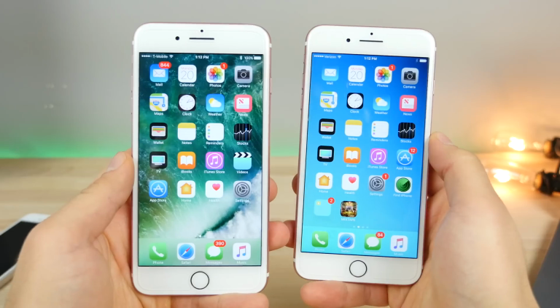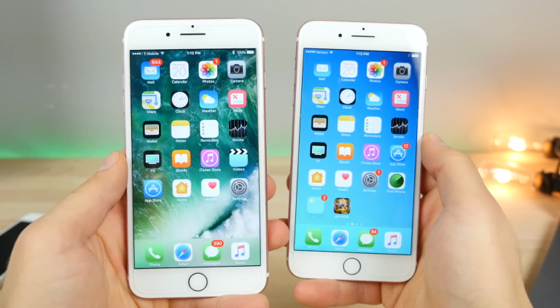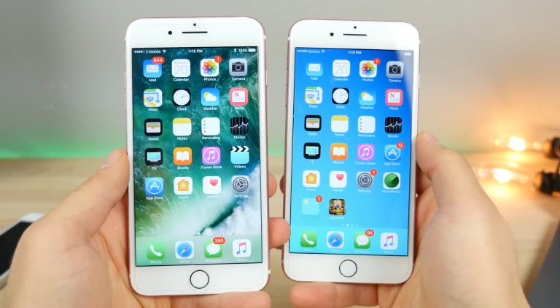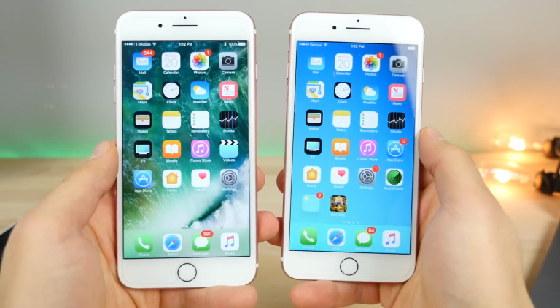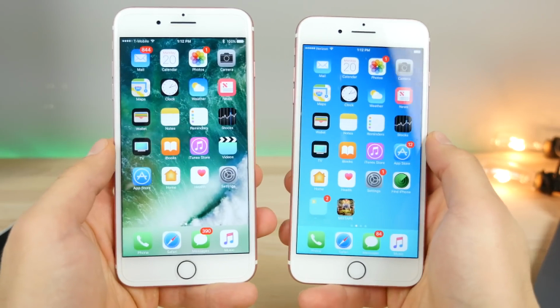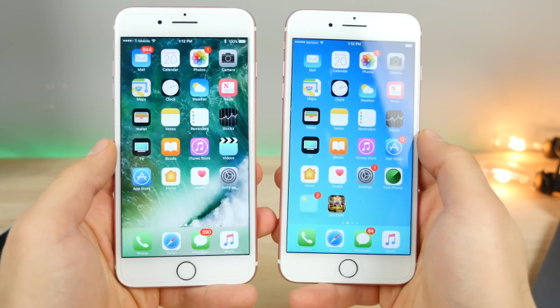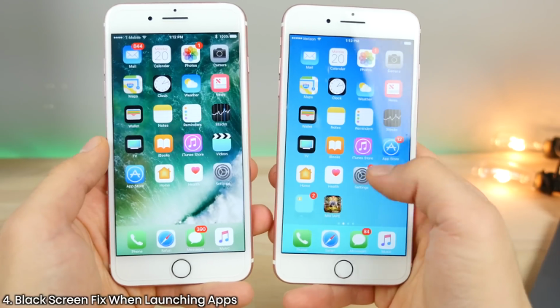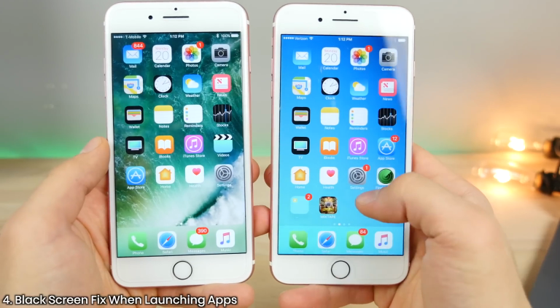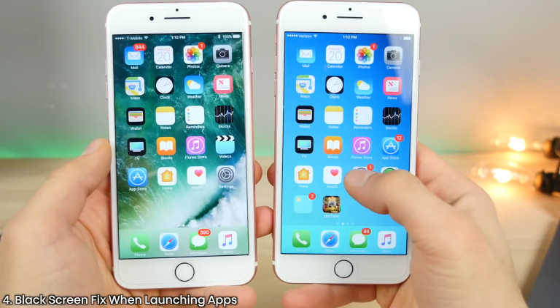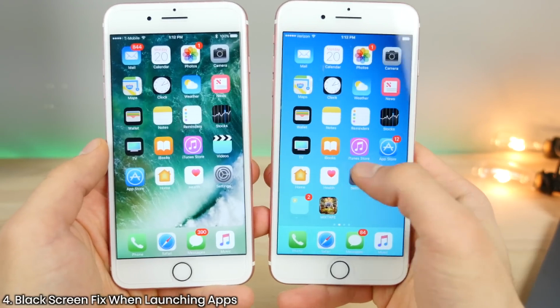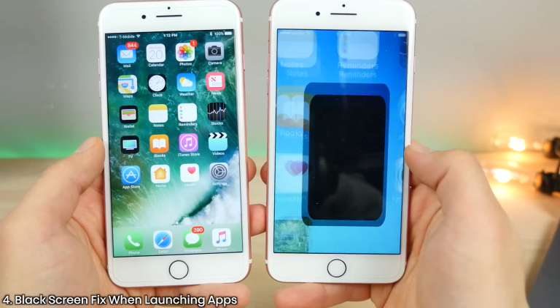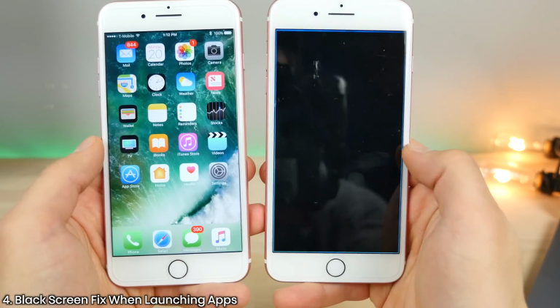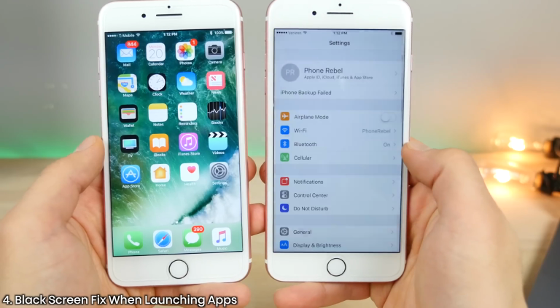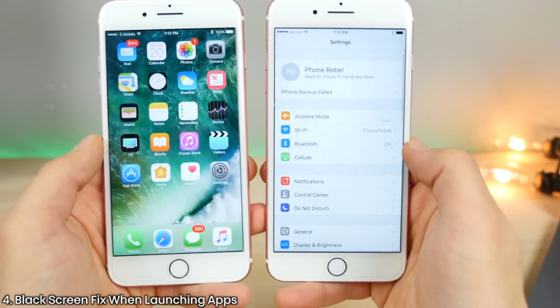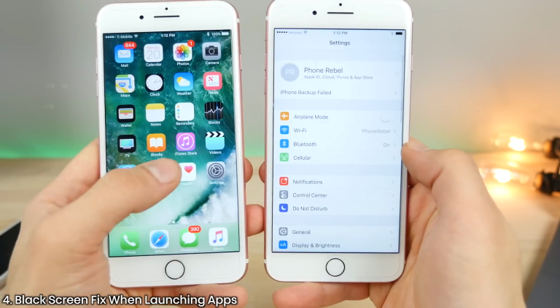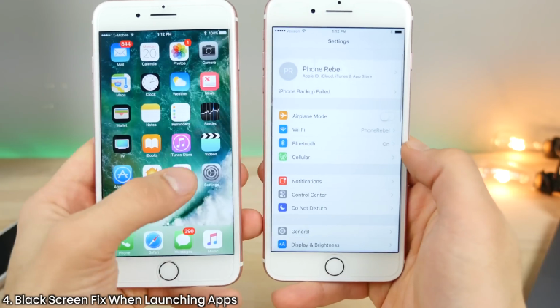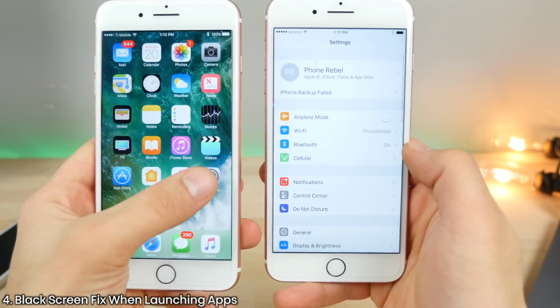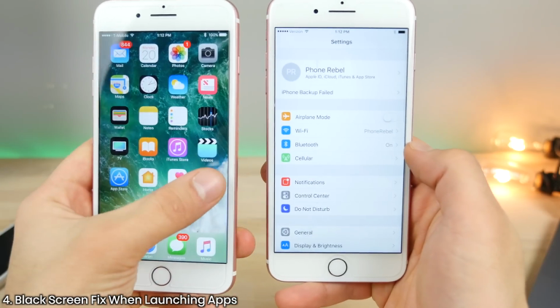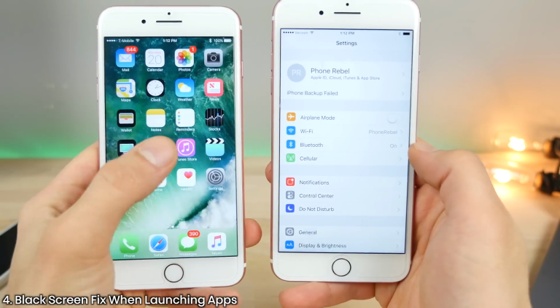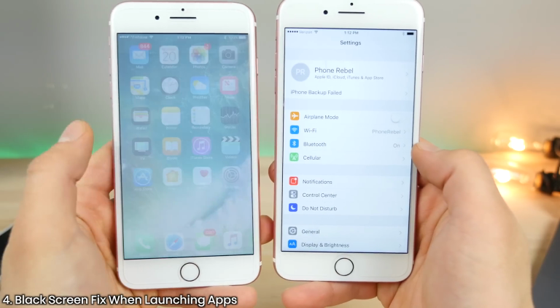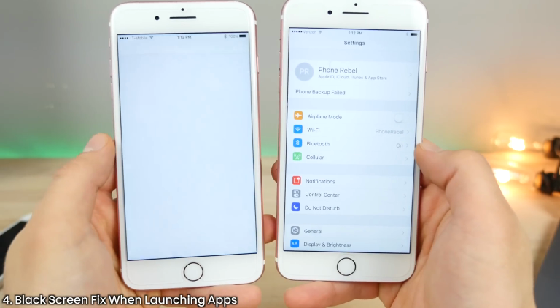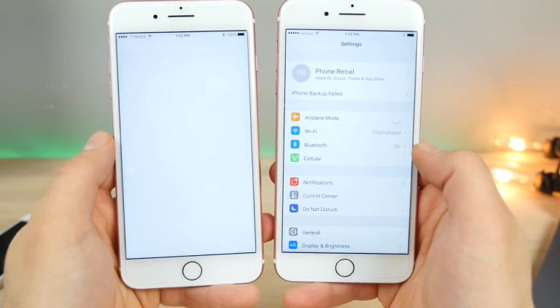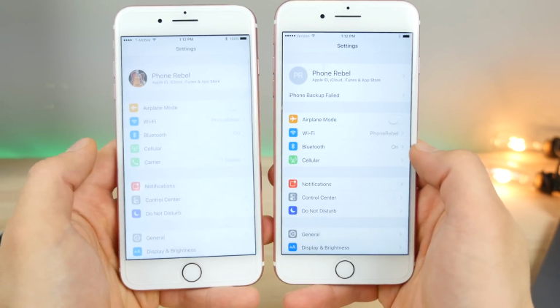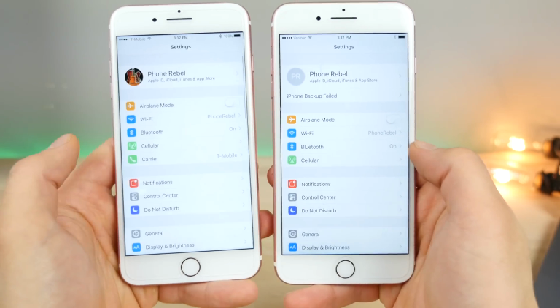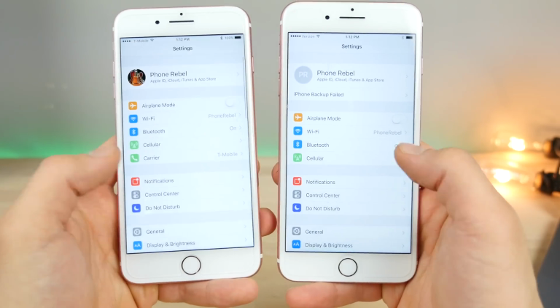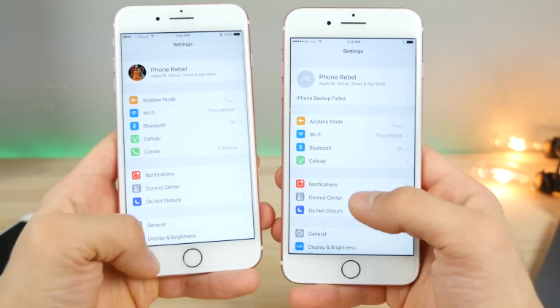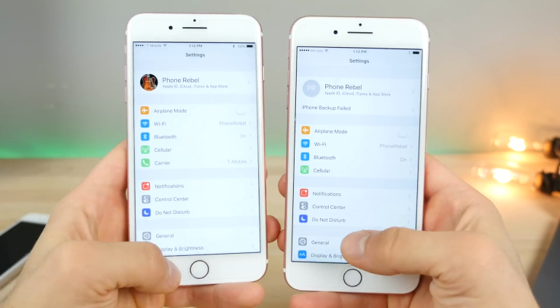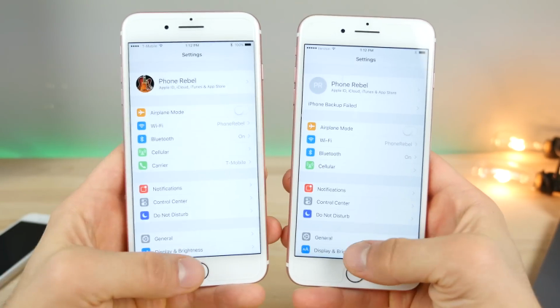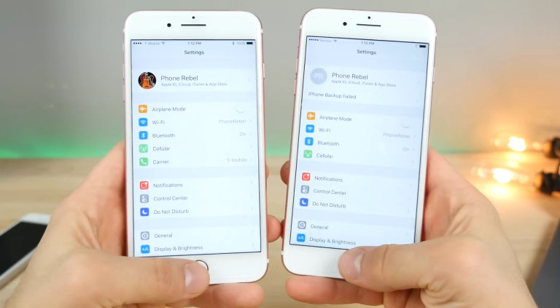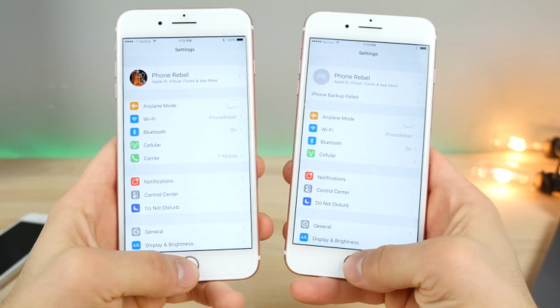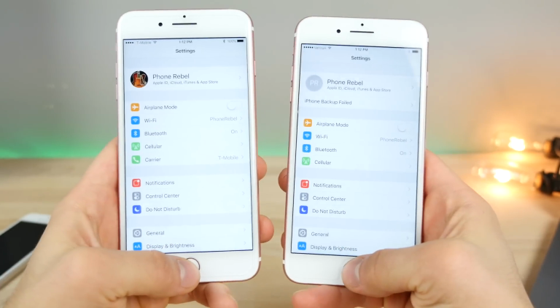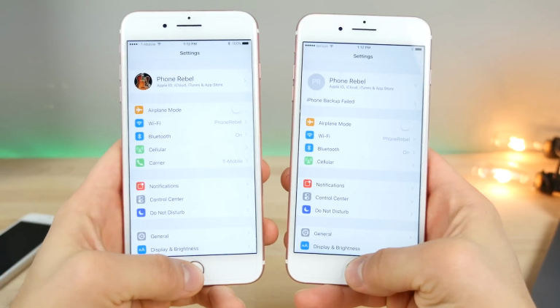Apple has fixed that black screen when launching the Settings app. Now when you launch it, it's white as it should be.